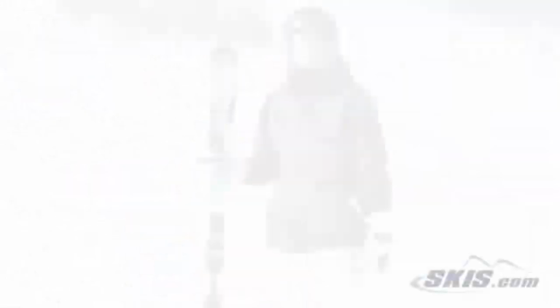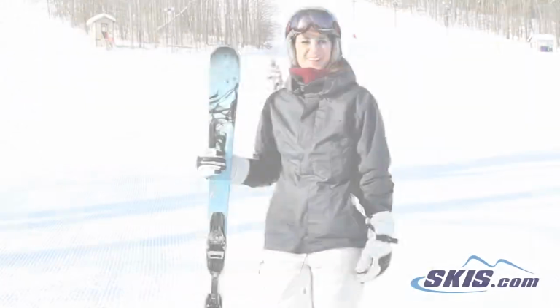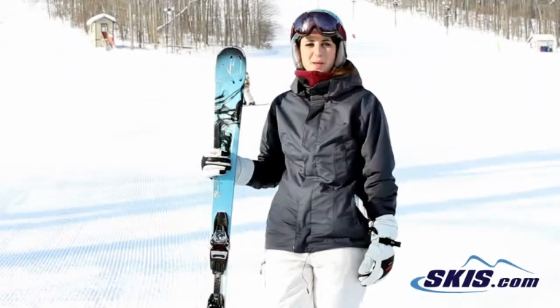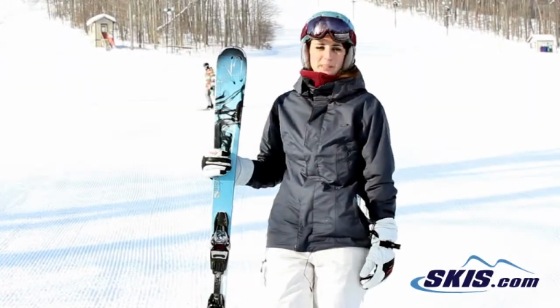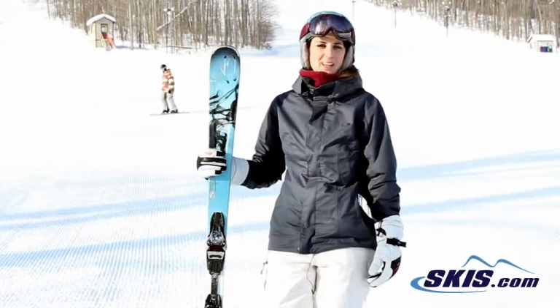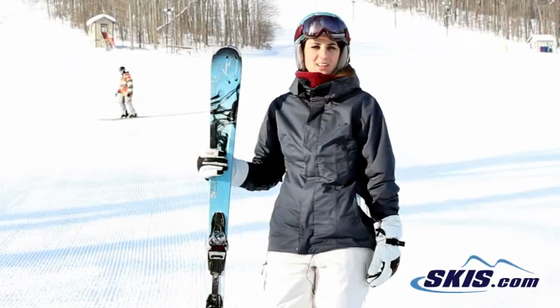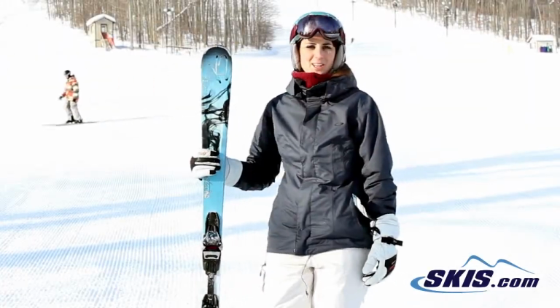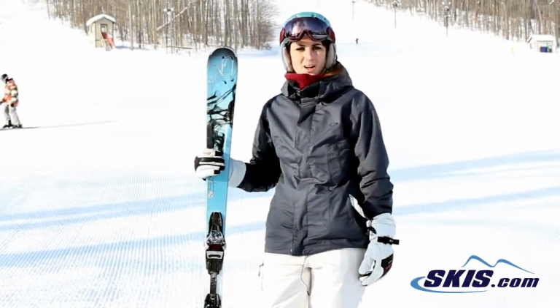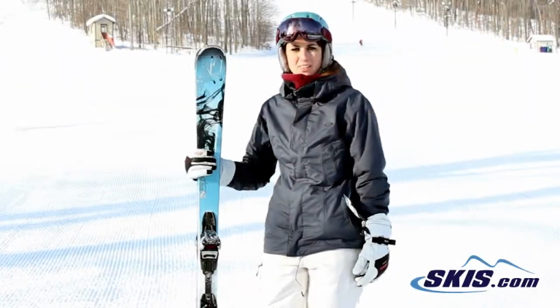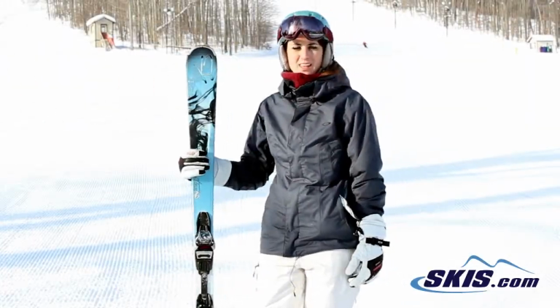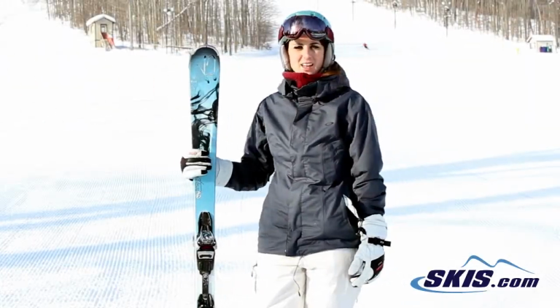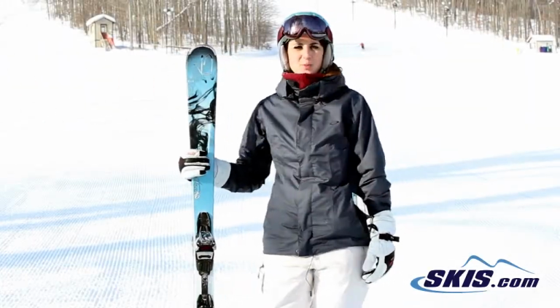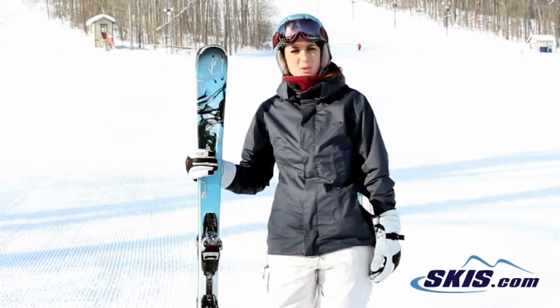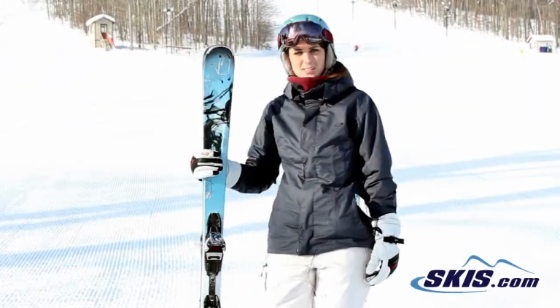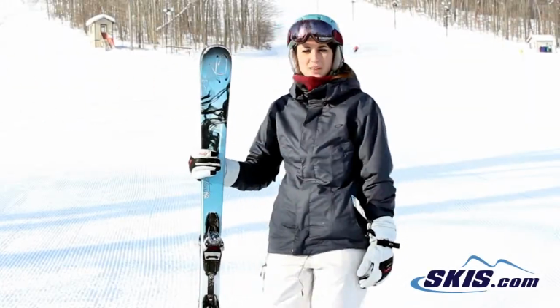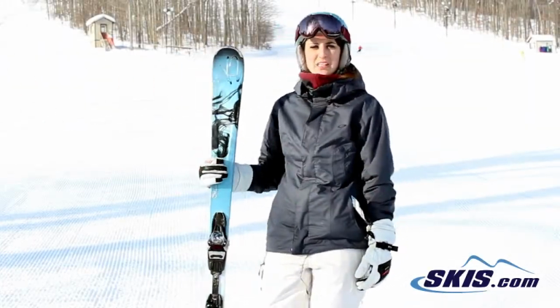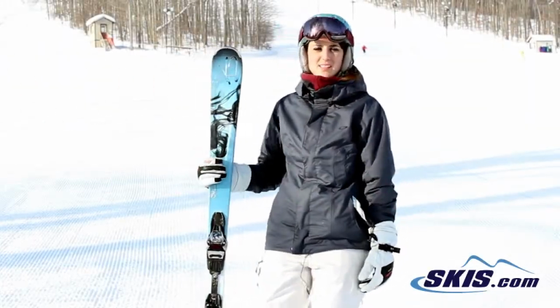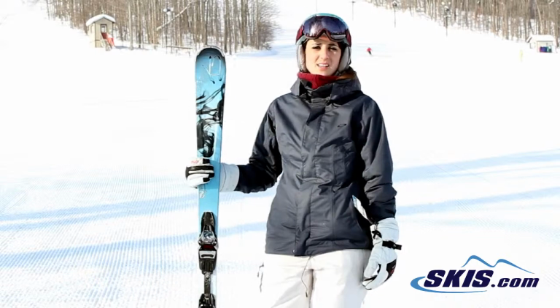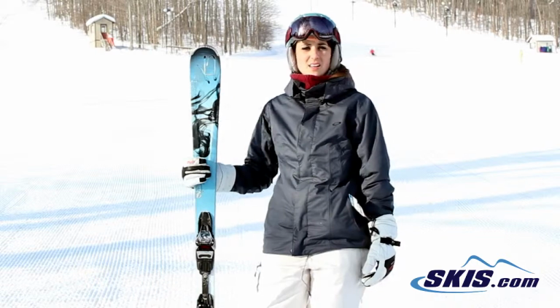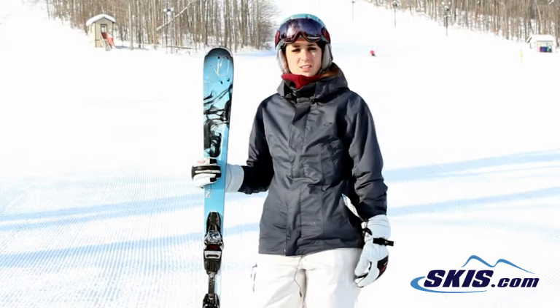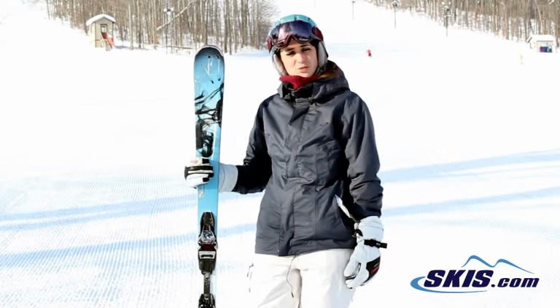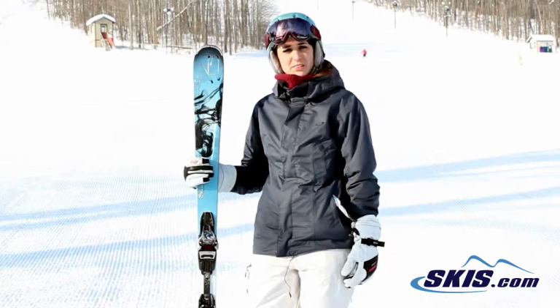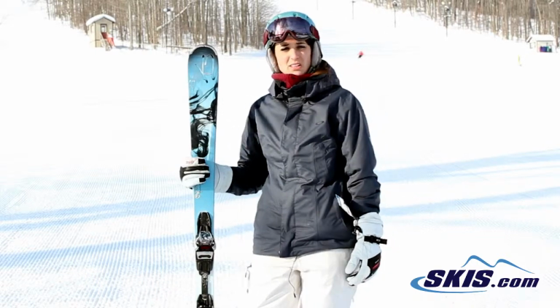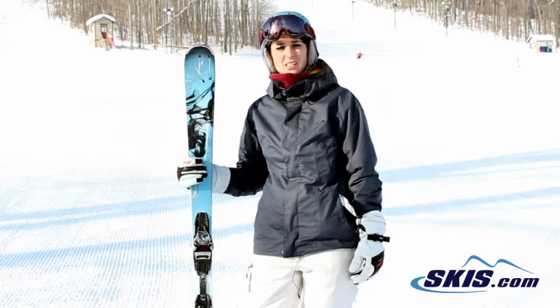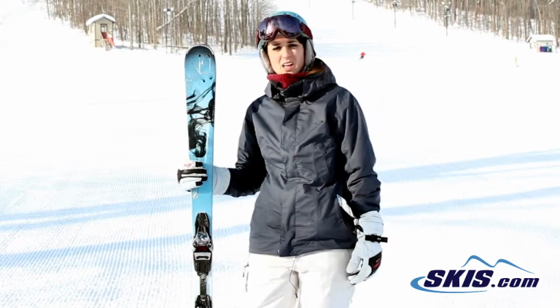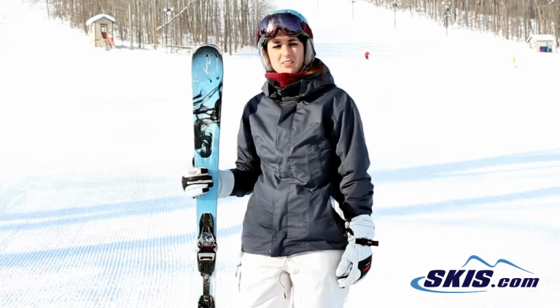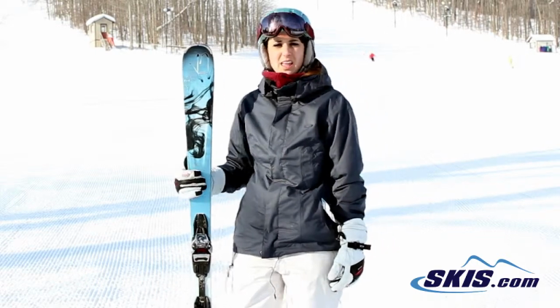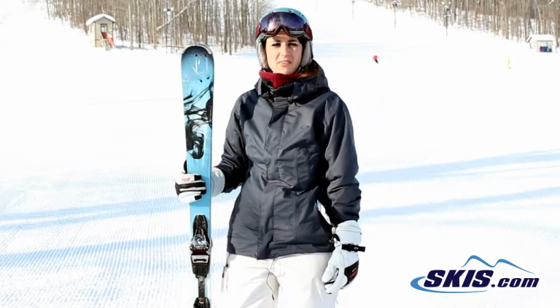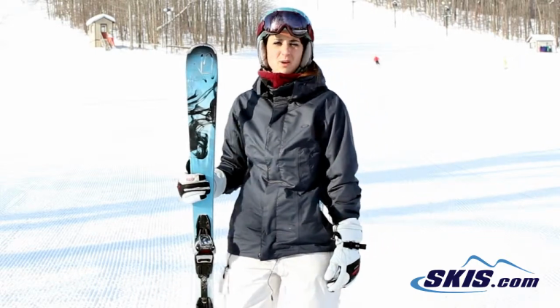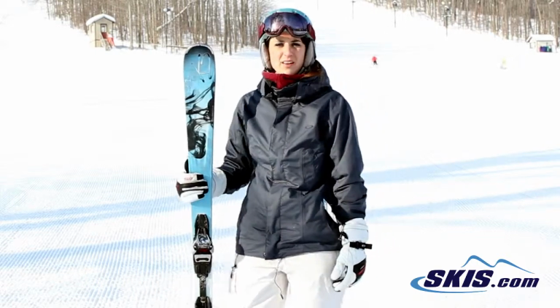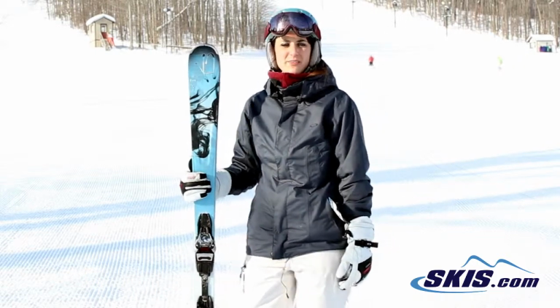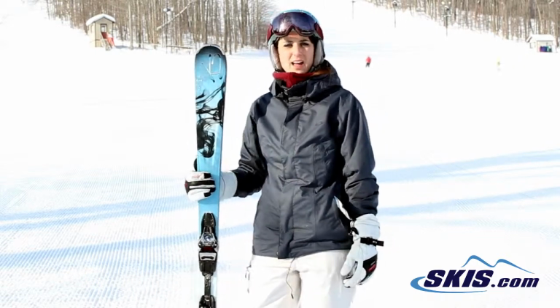Hi, I'm Emily. I just got off the K2 Potion 76. It's a really fun ski. I give it a 4 out of 5.